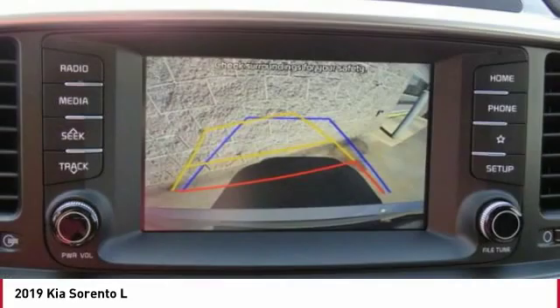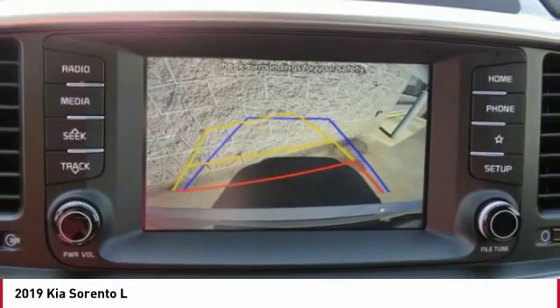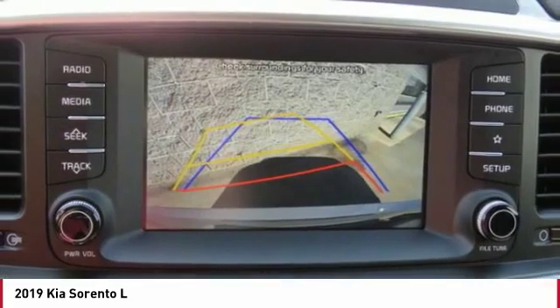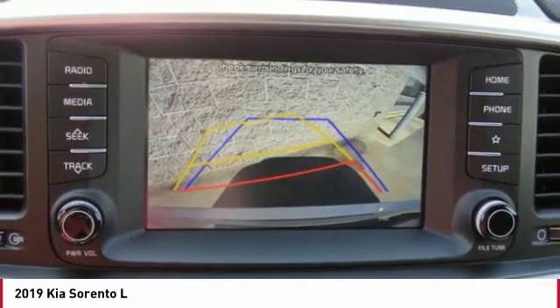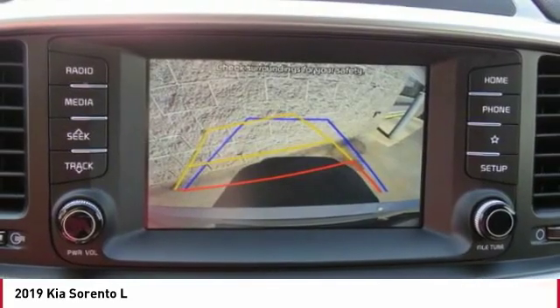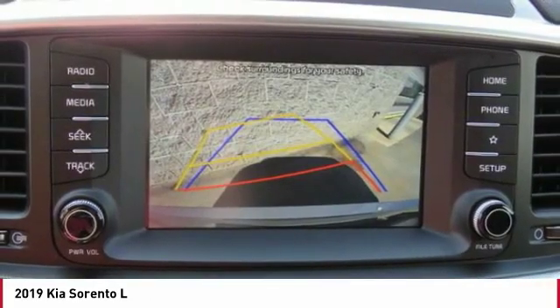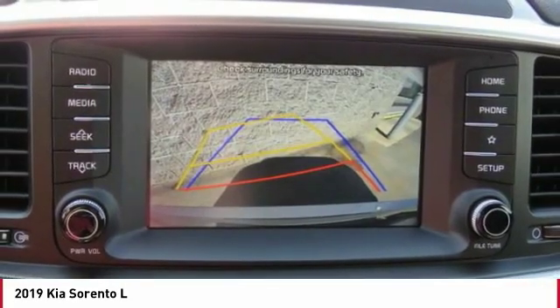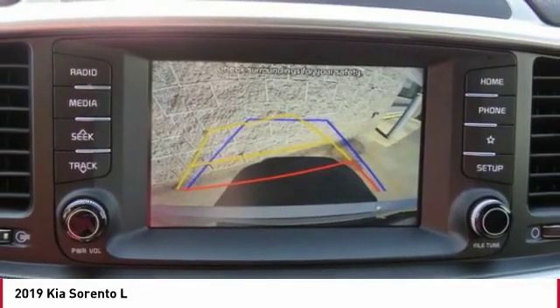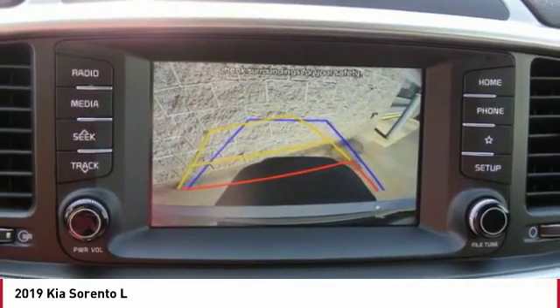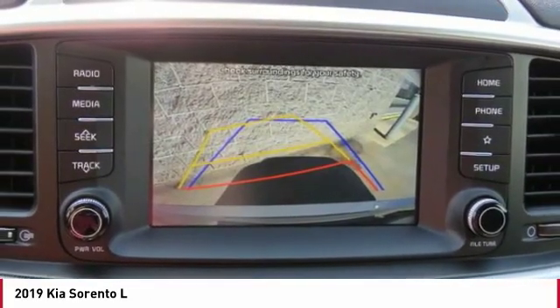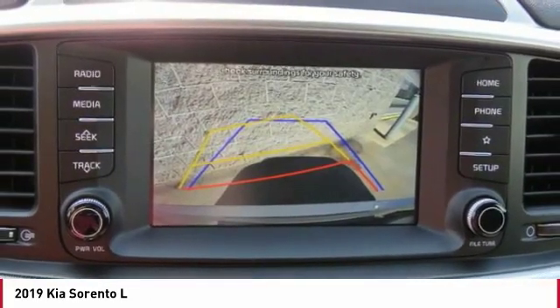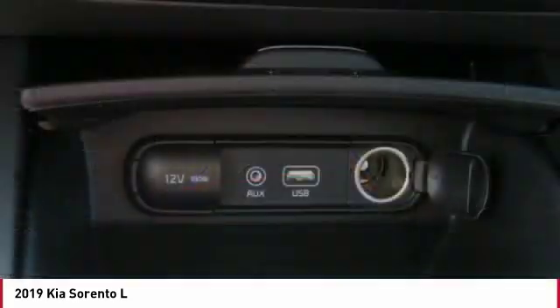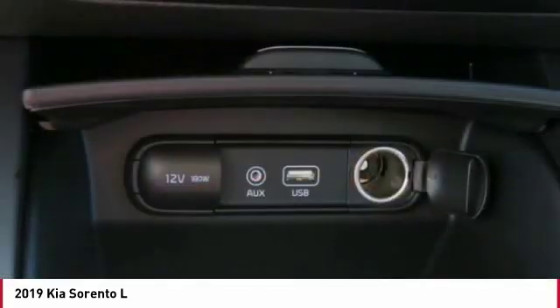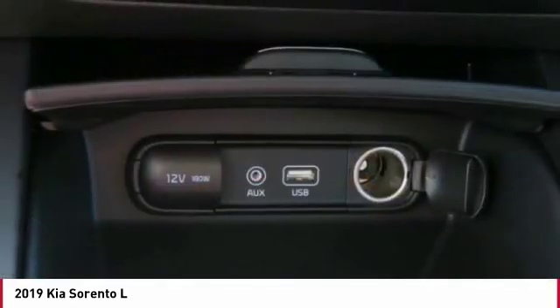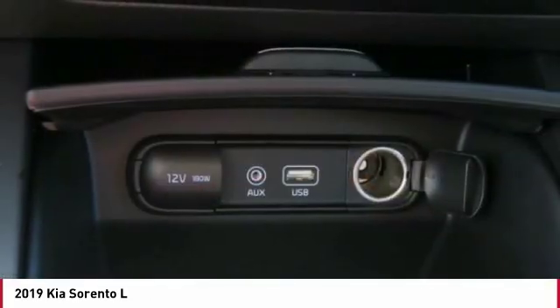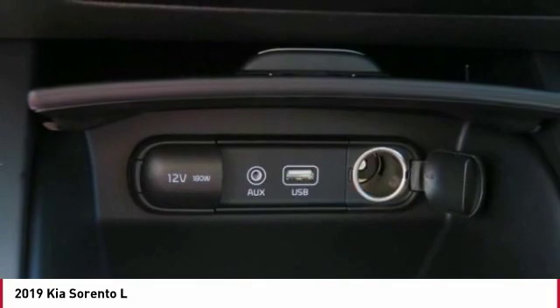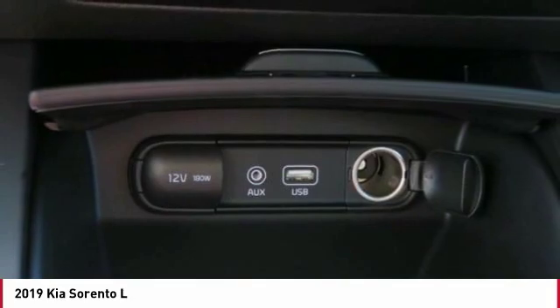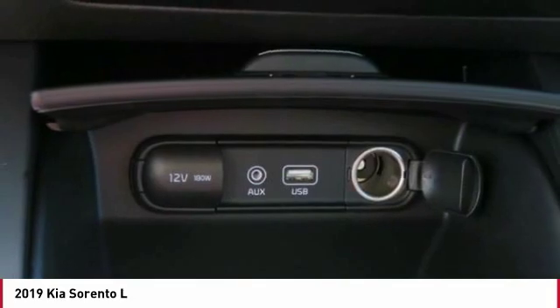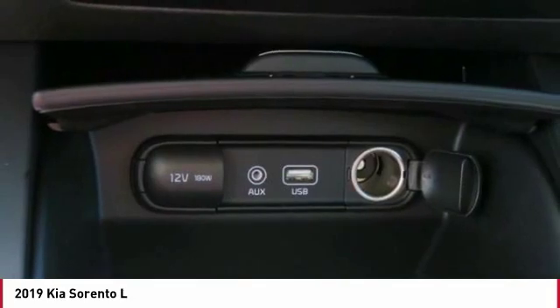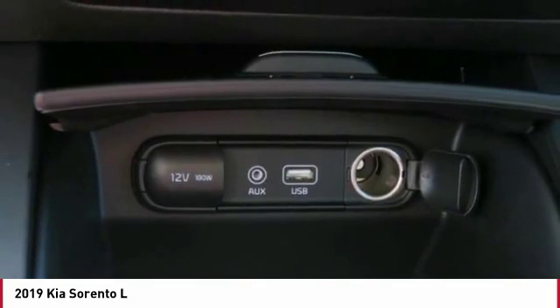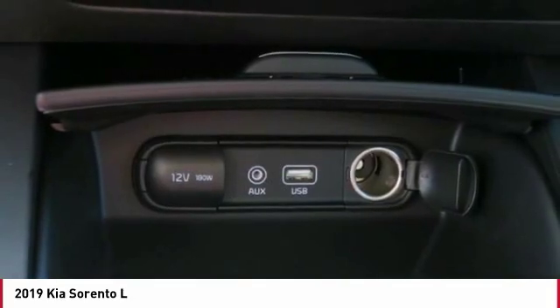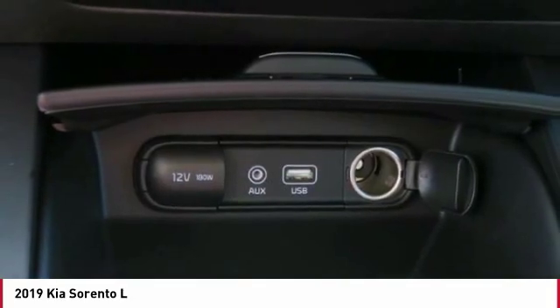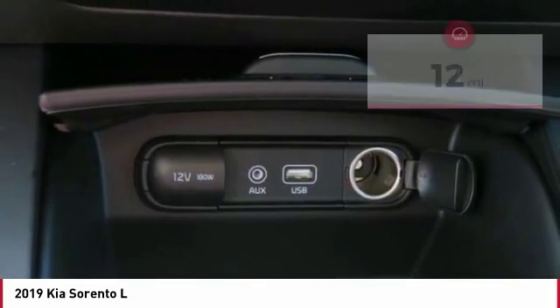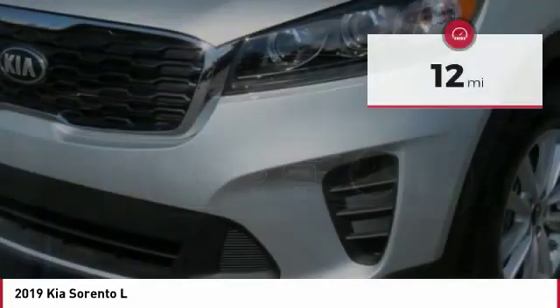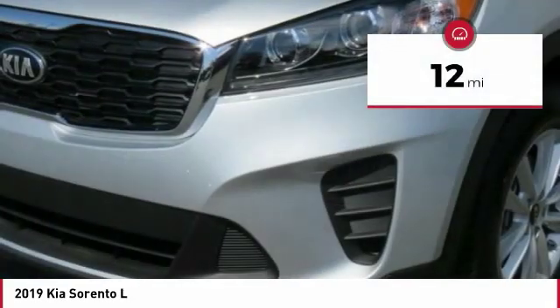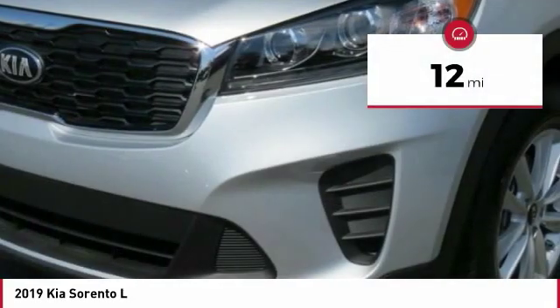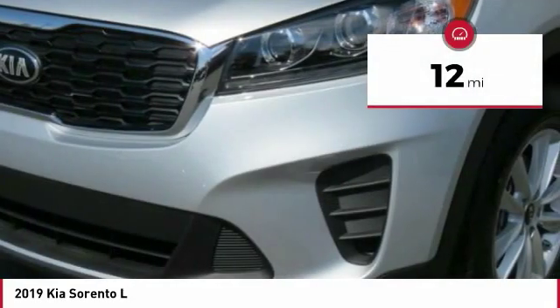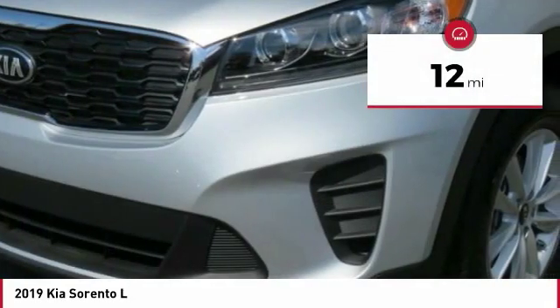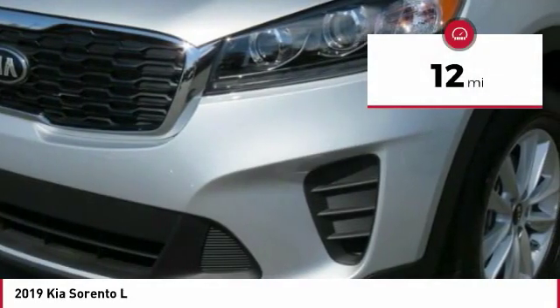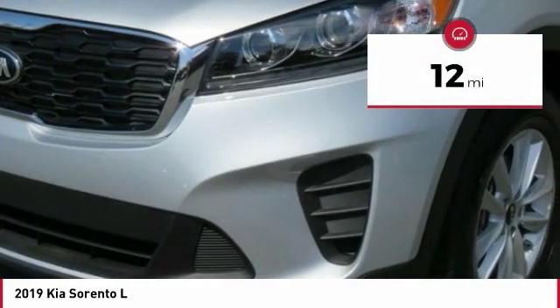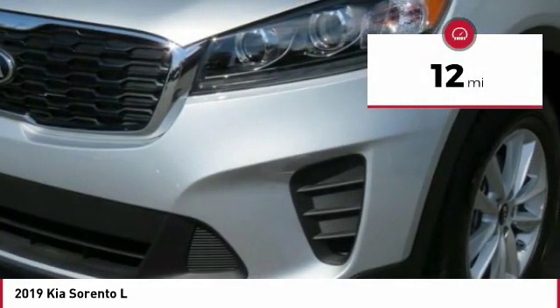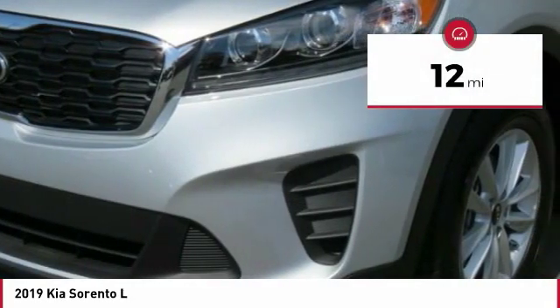Take one look at its stylish, sleek design and you'll want to cross over to a Sorento. This vehicle has less than 100 miles.